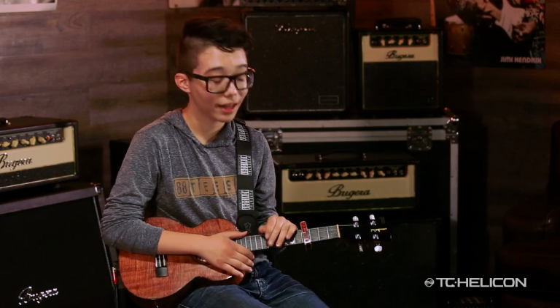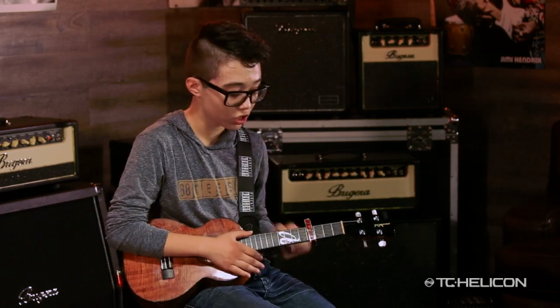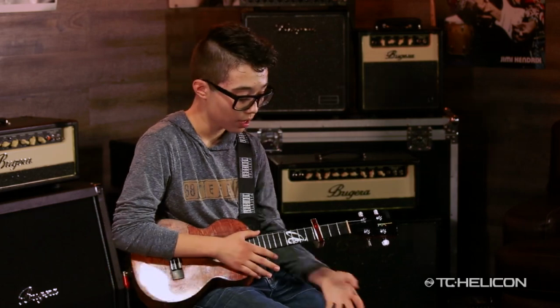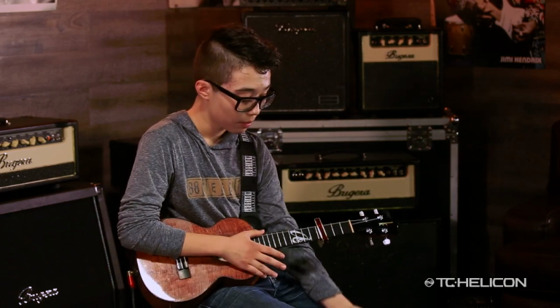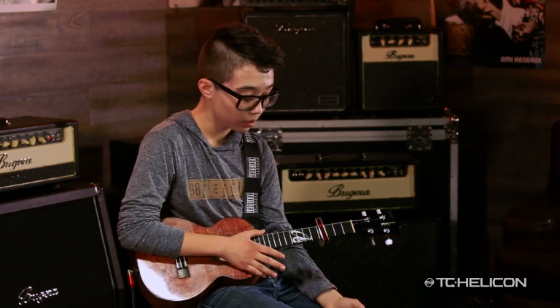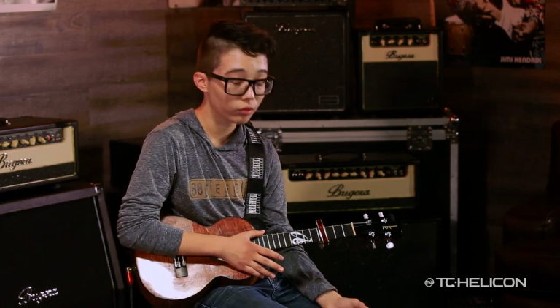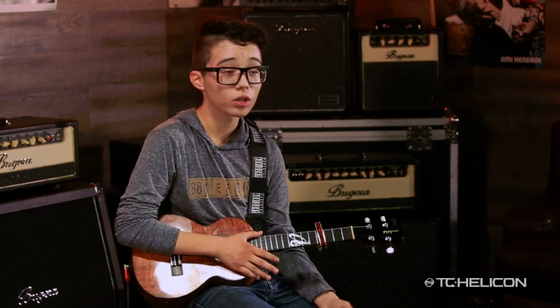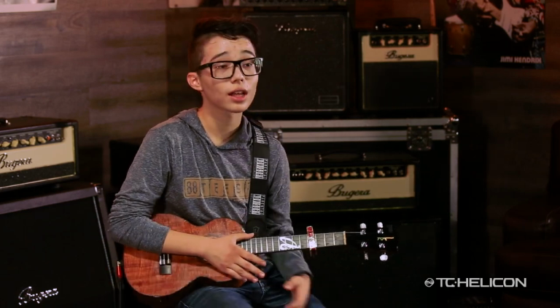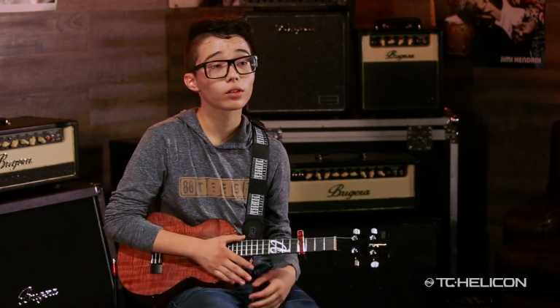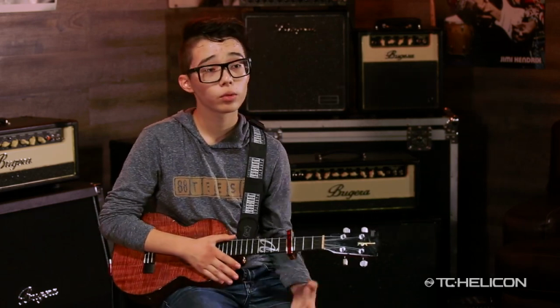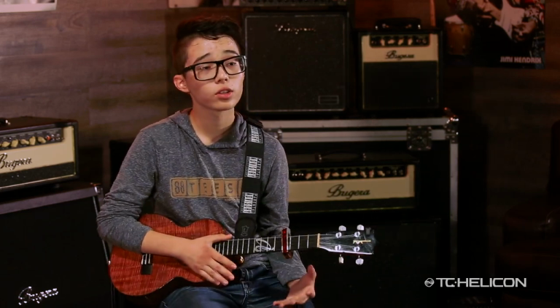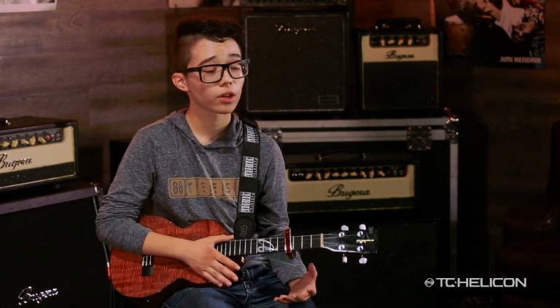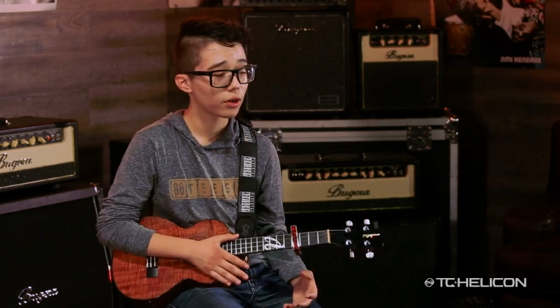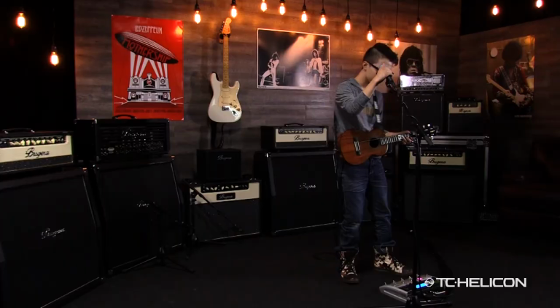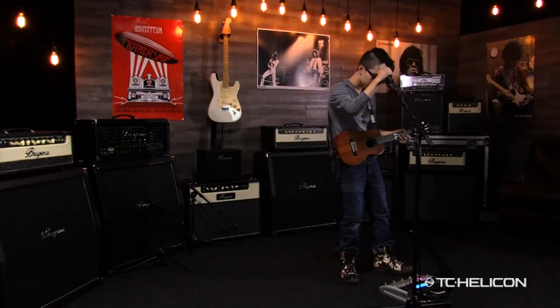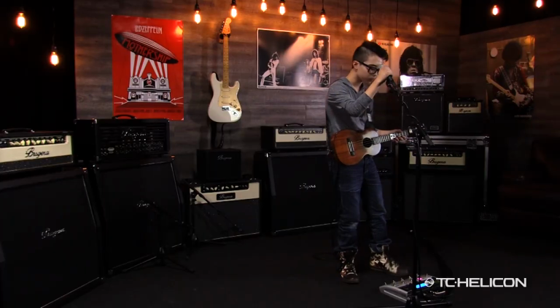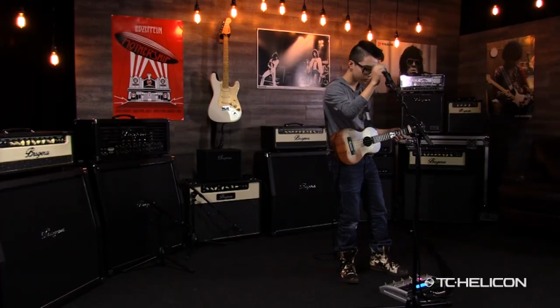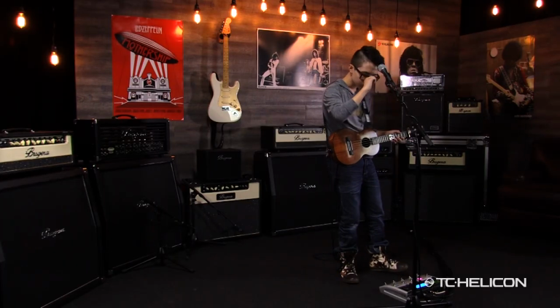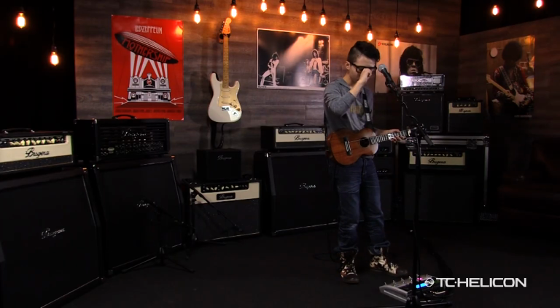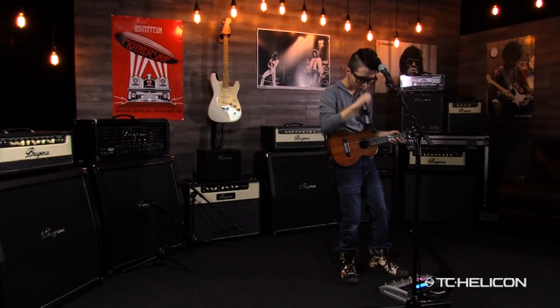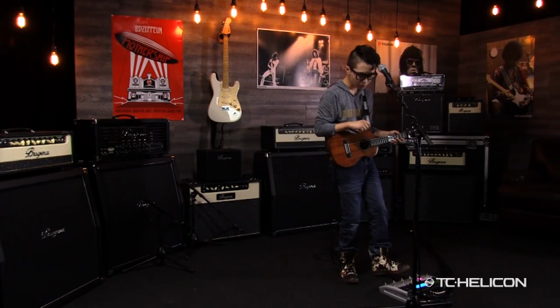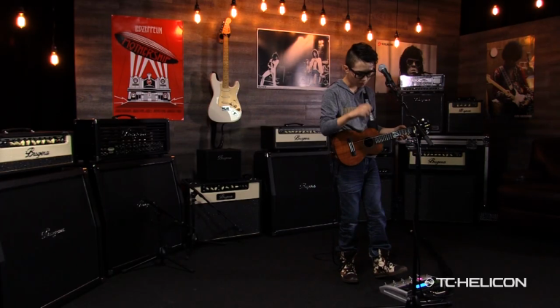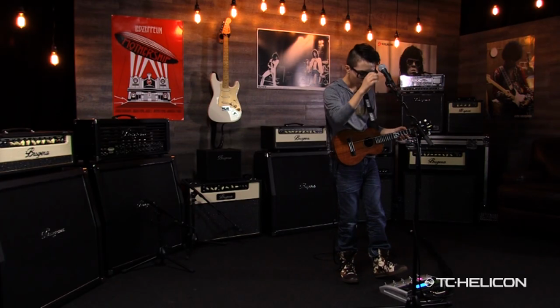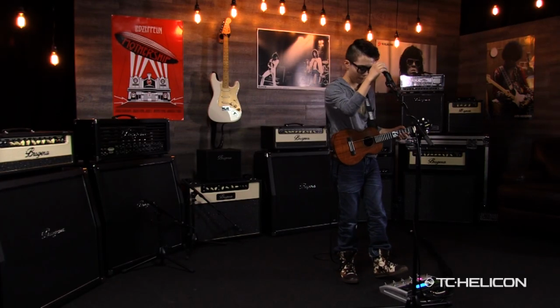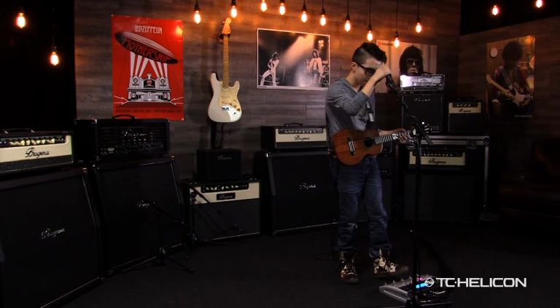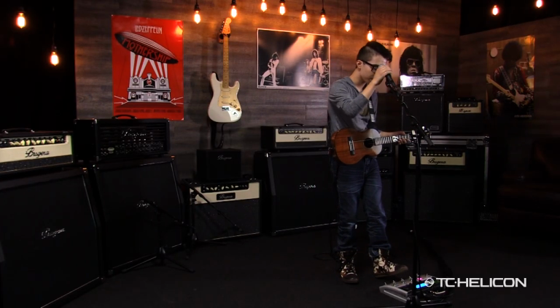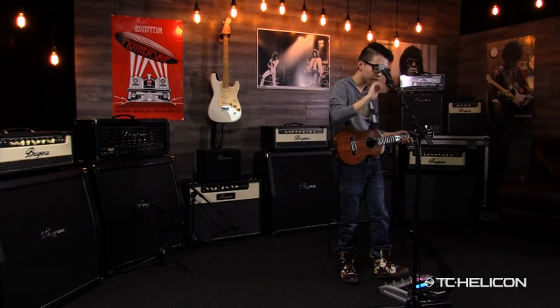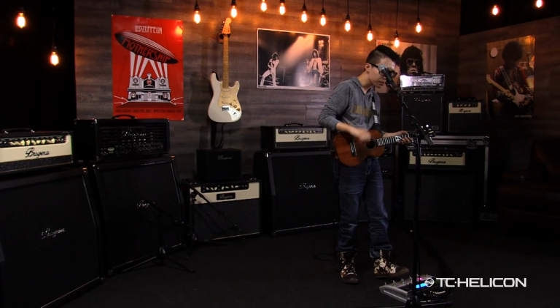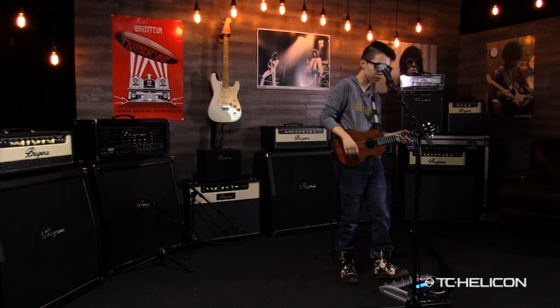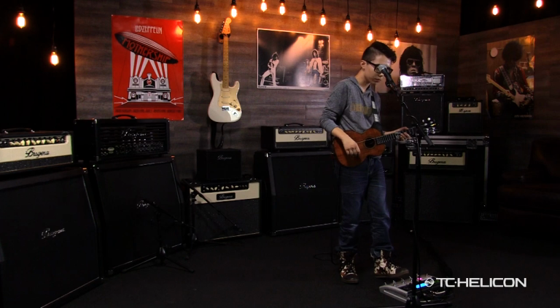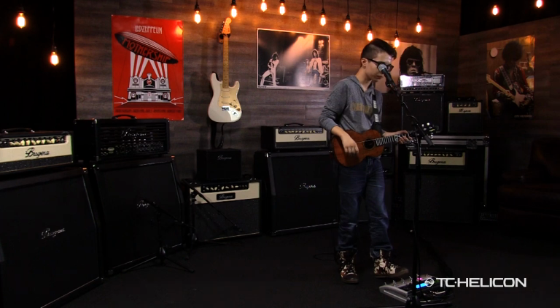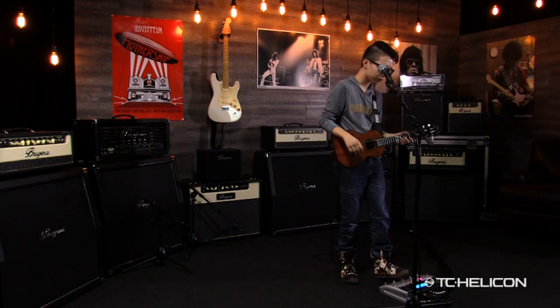I actually picked up the Voice Live a couple years ago and I started messing around with it. There's so much you can do on it, which is awesome.